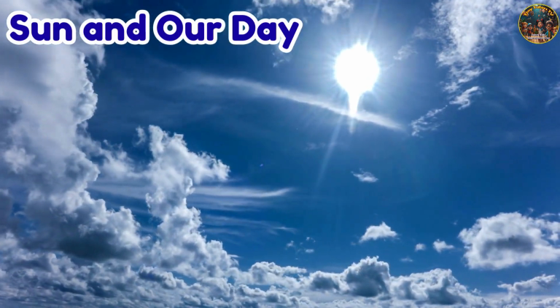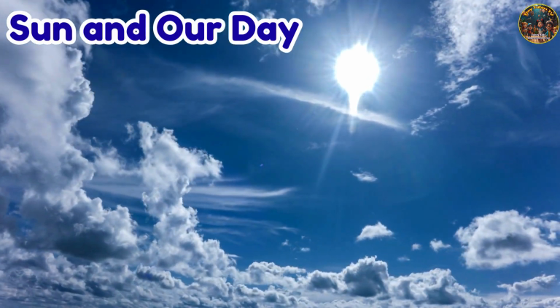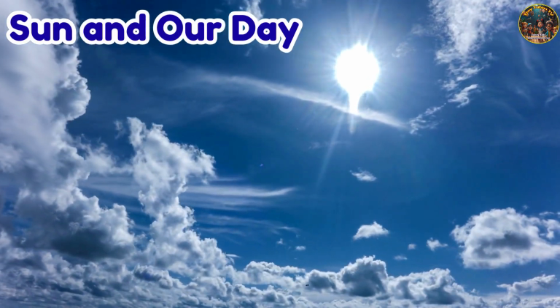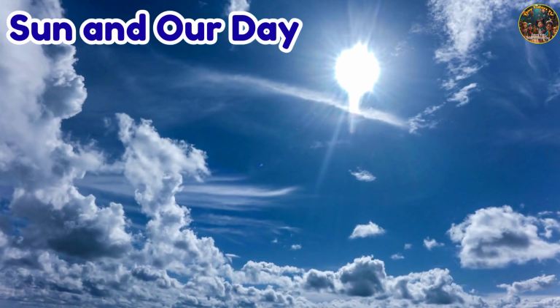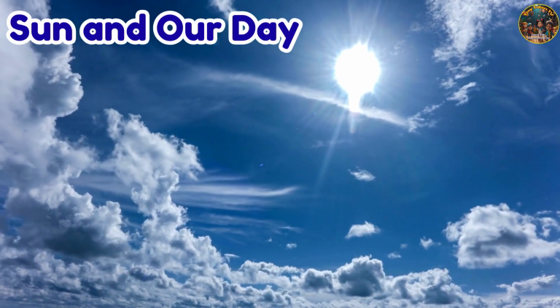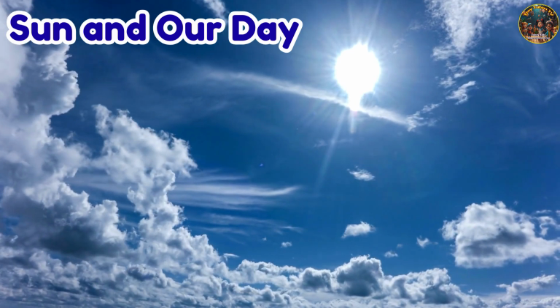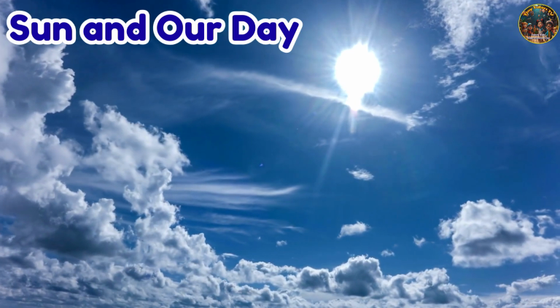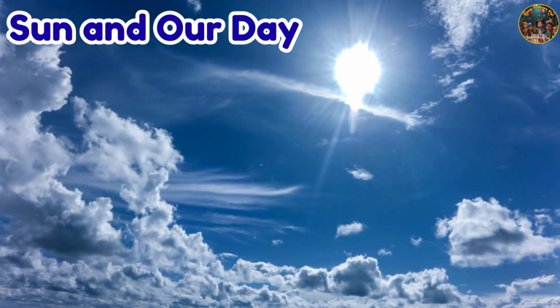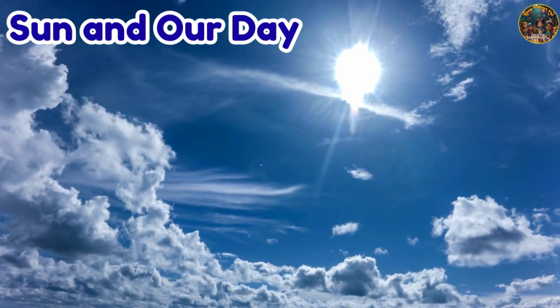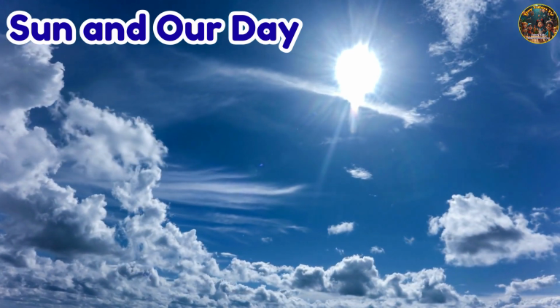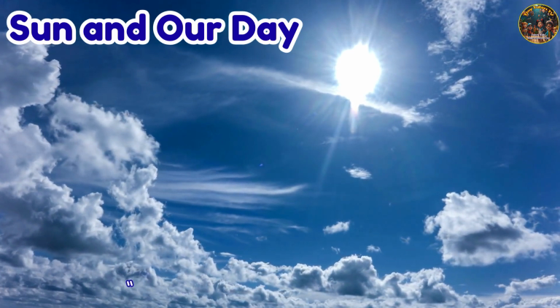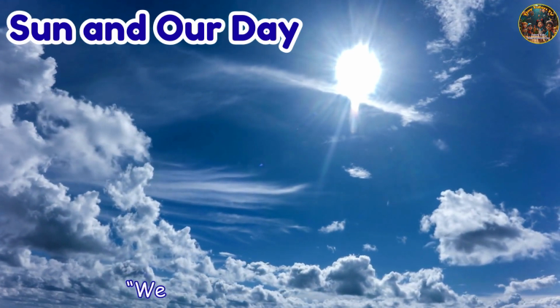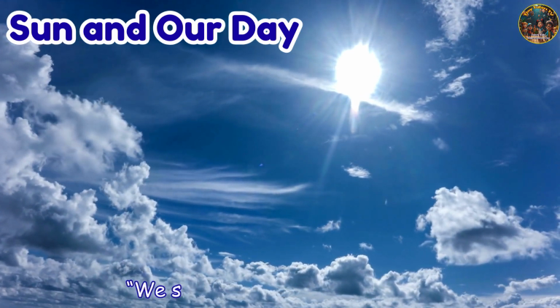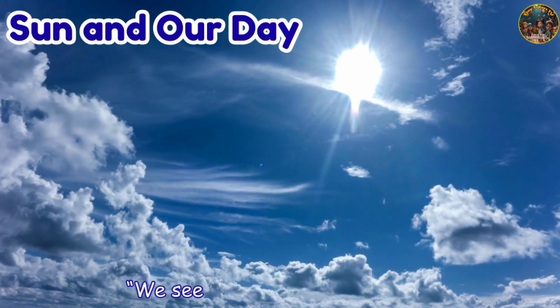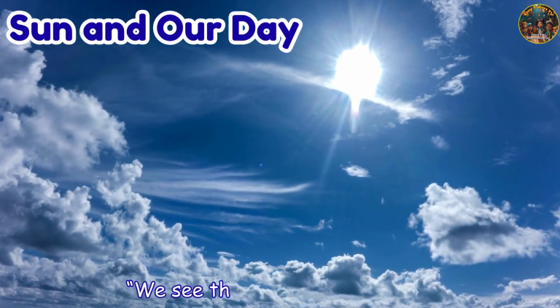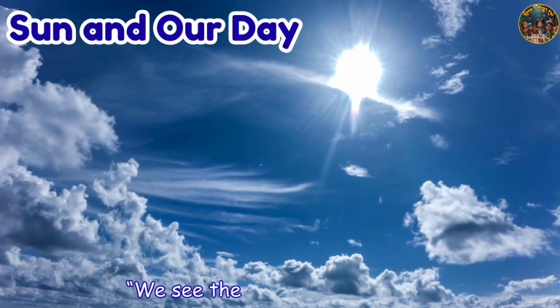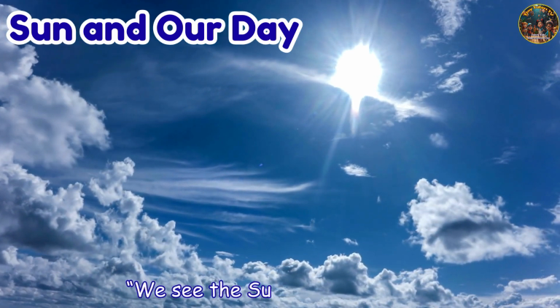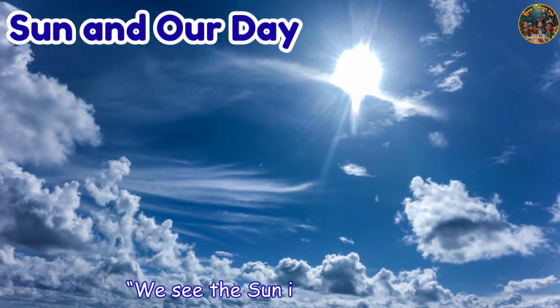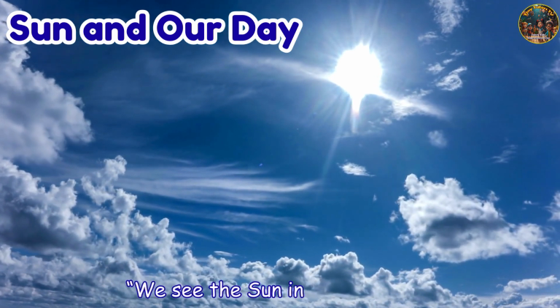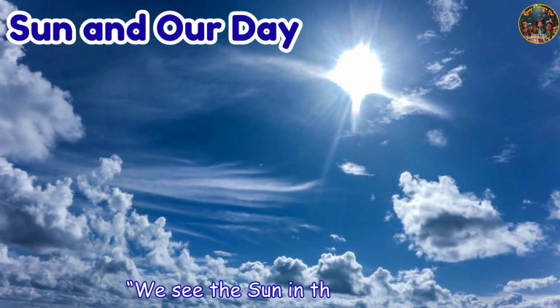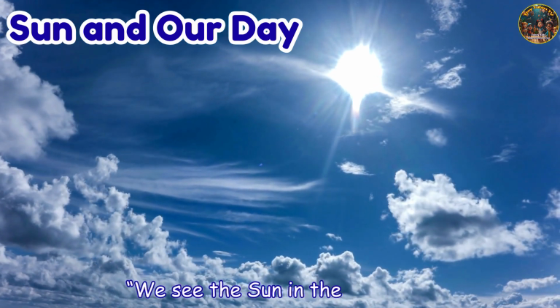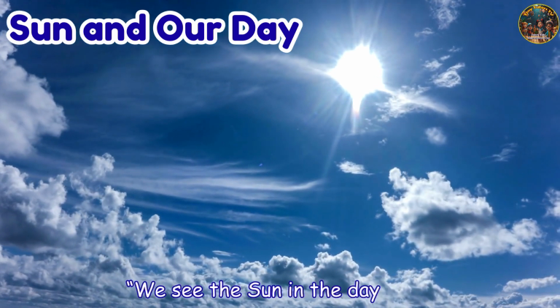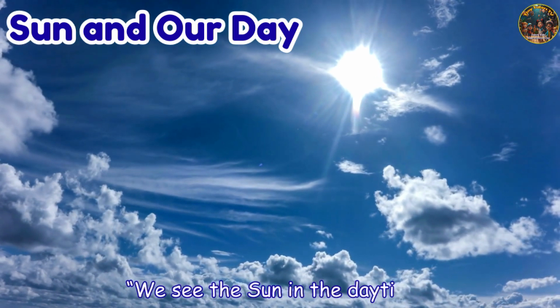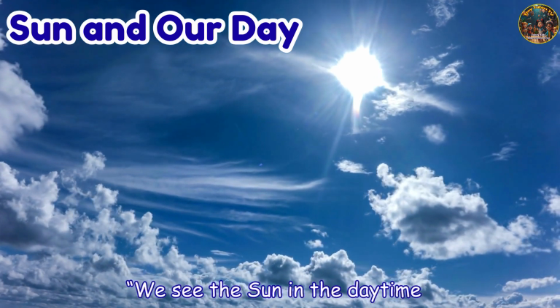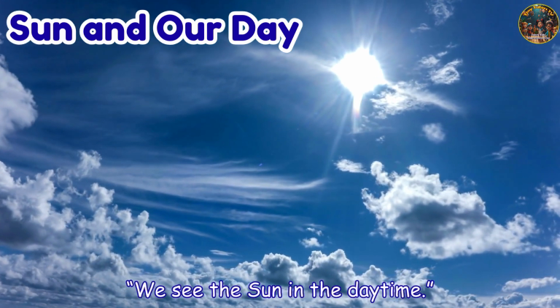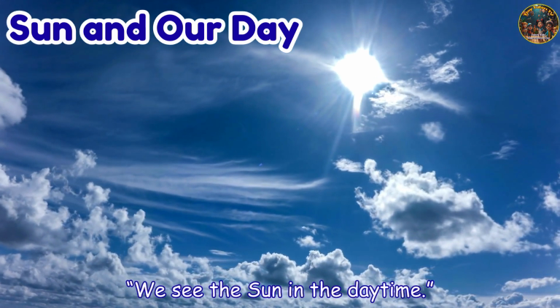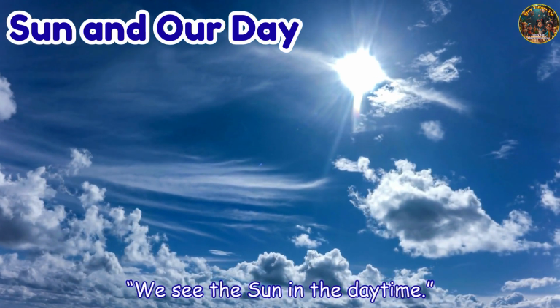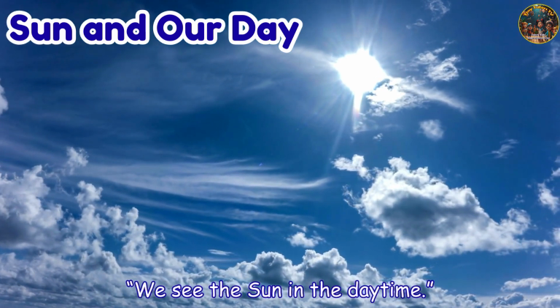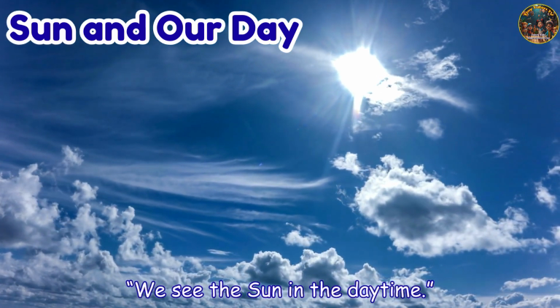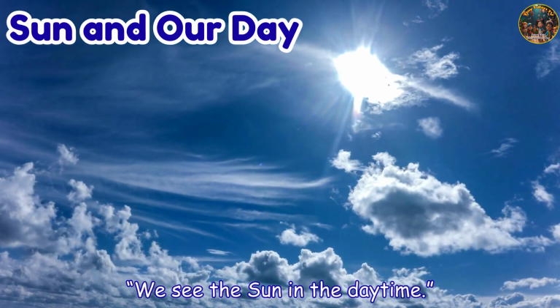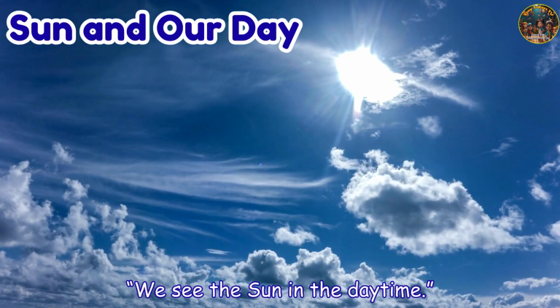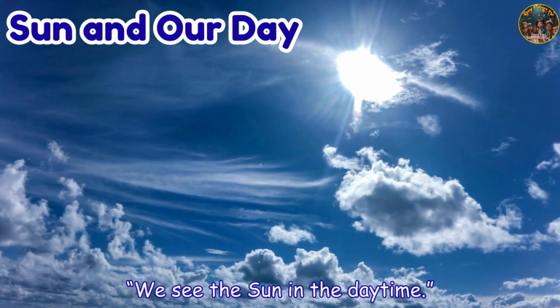Sun and our day. We see the sun in the daytime.